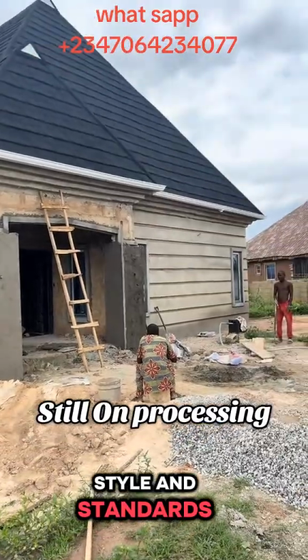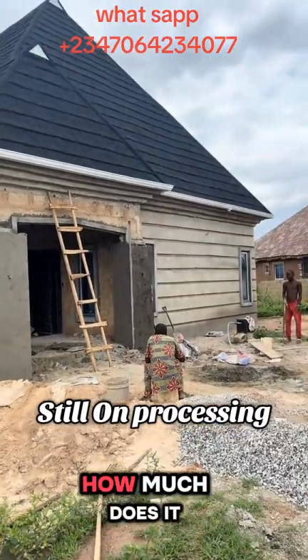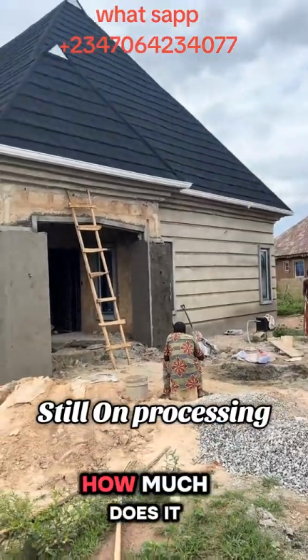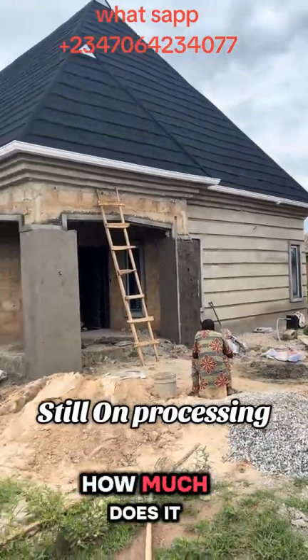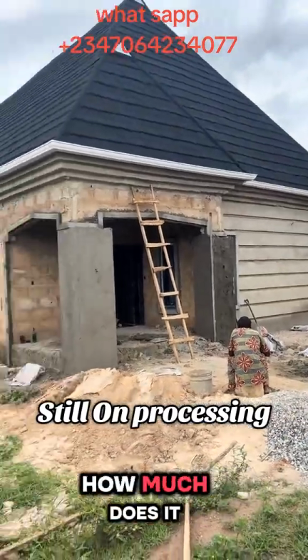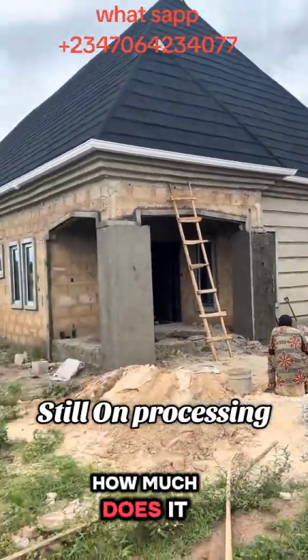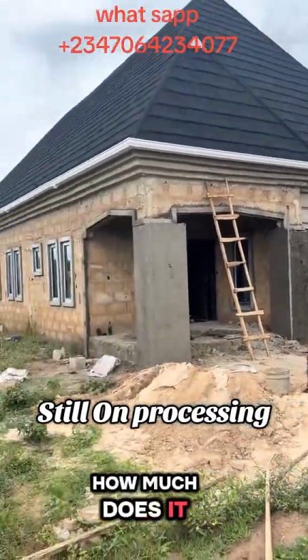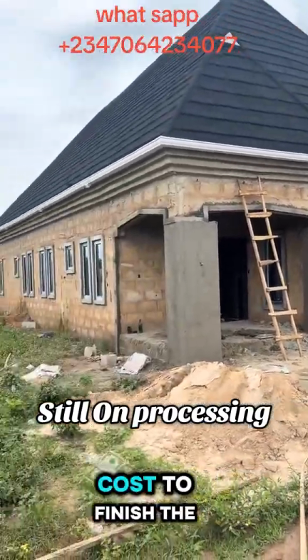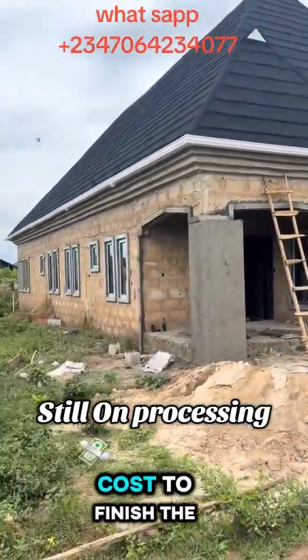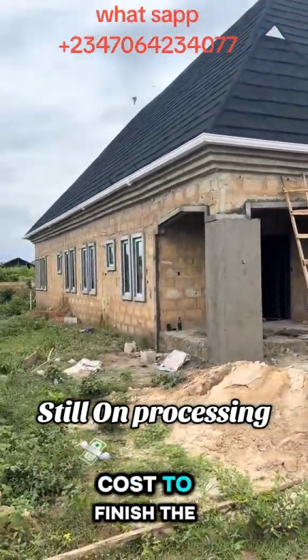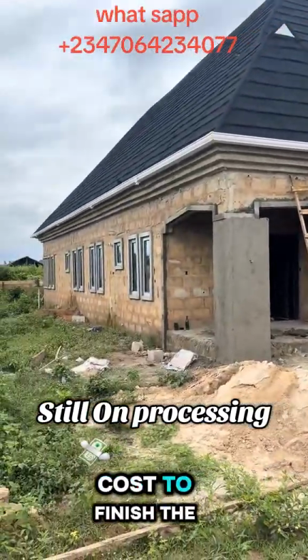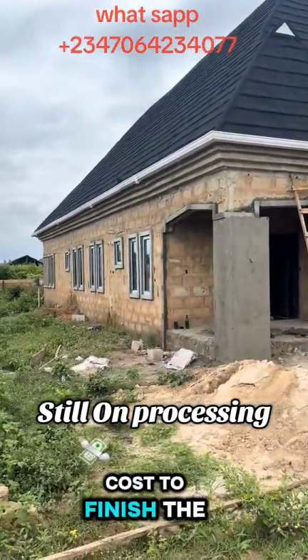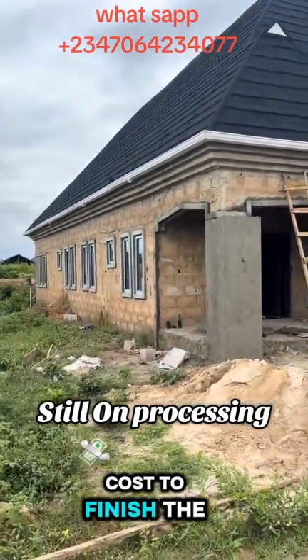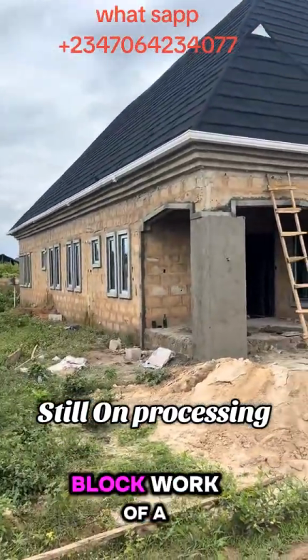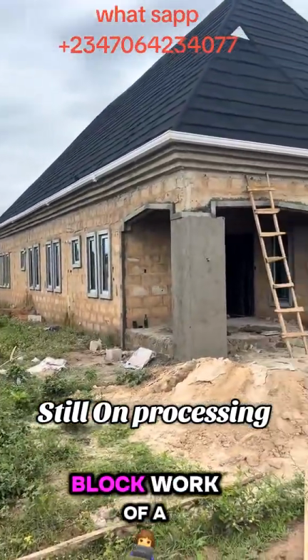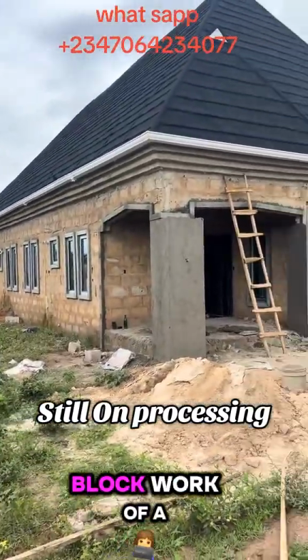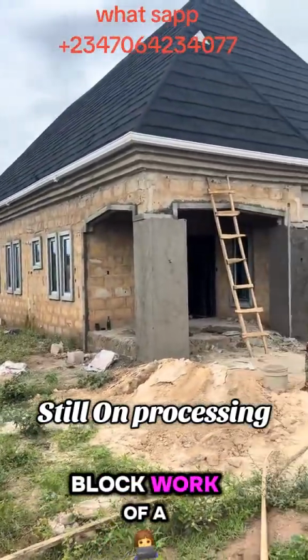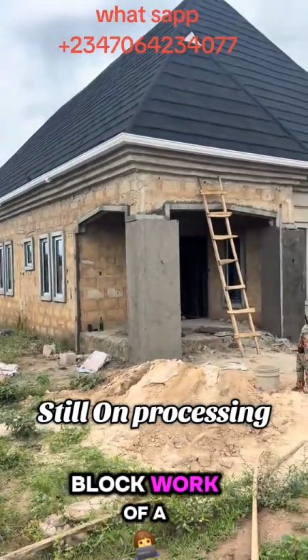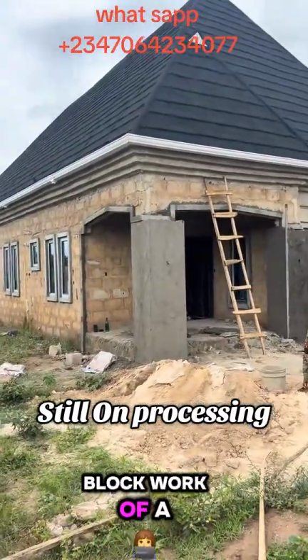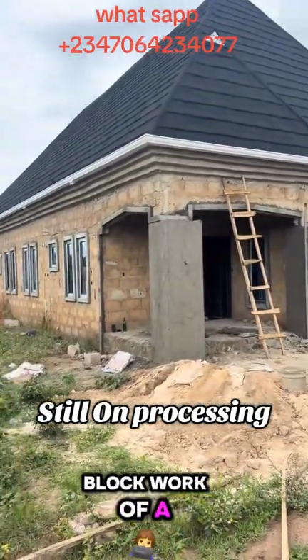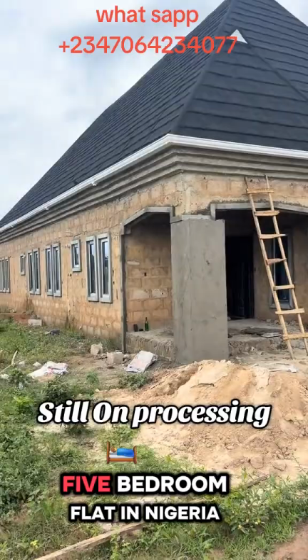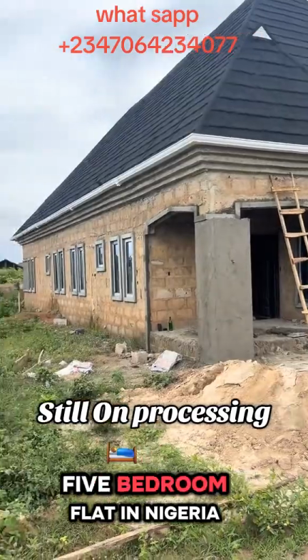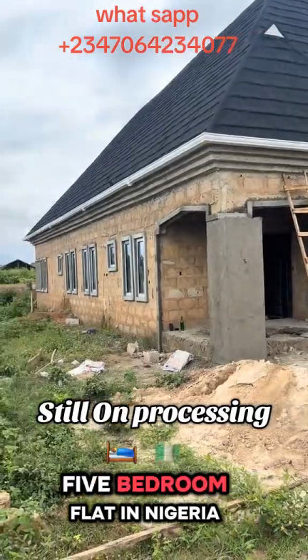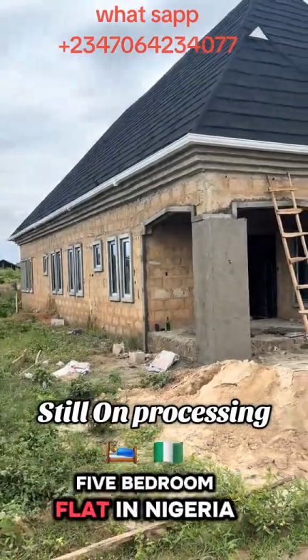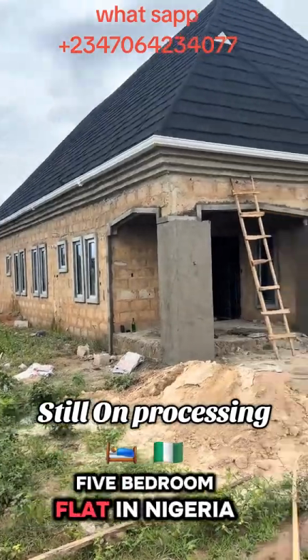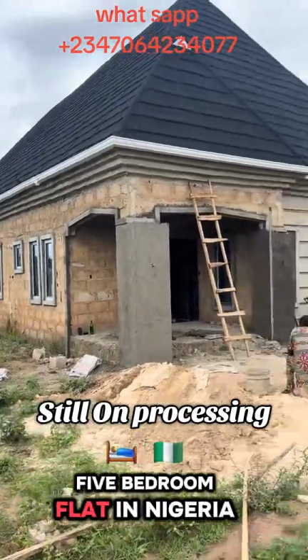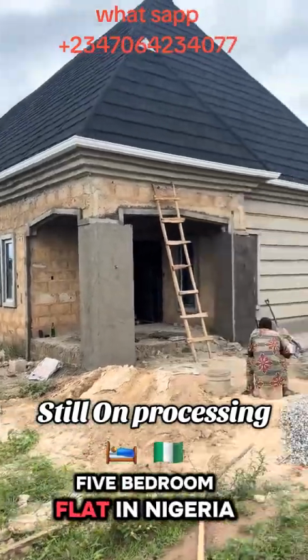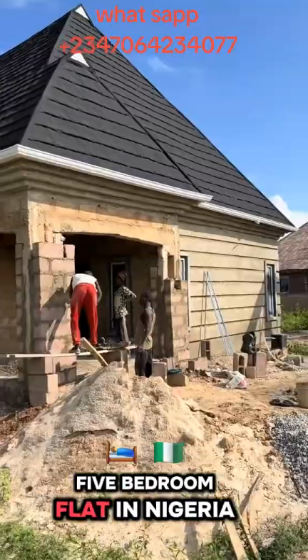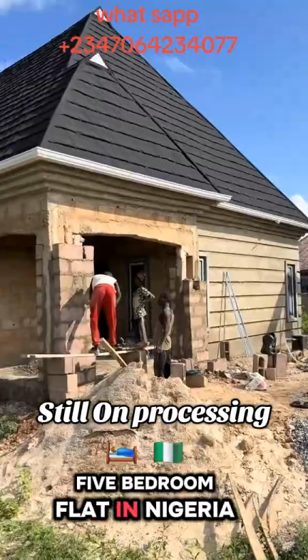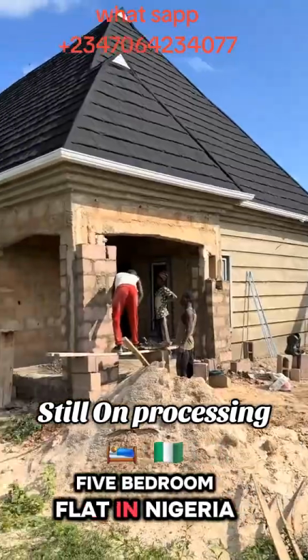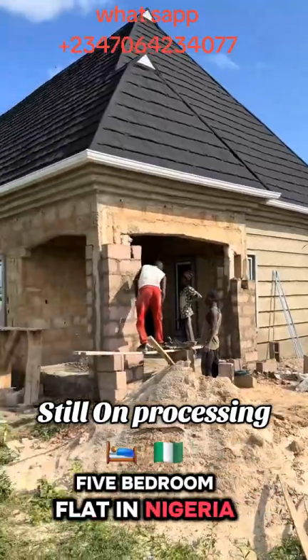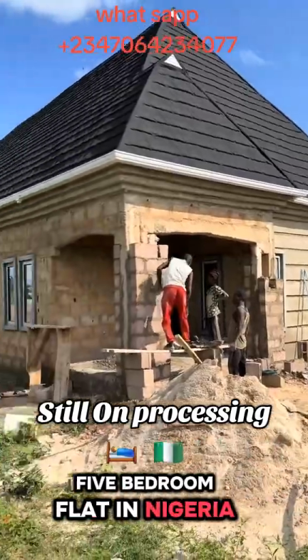How much does it cost to finish the block work of a 5-bedroom flat in Nigeria?